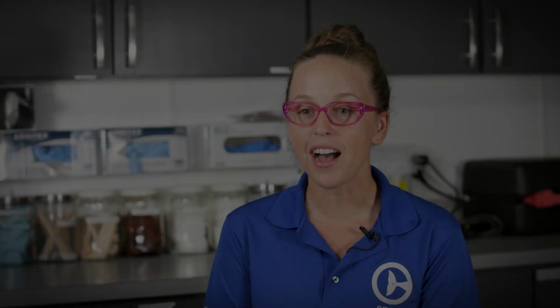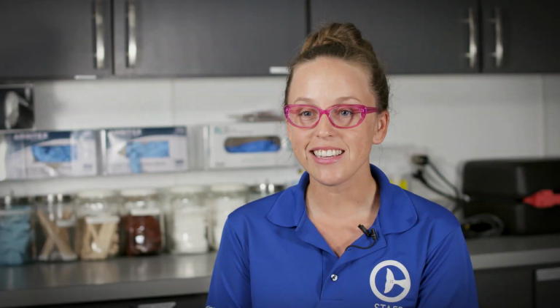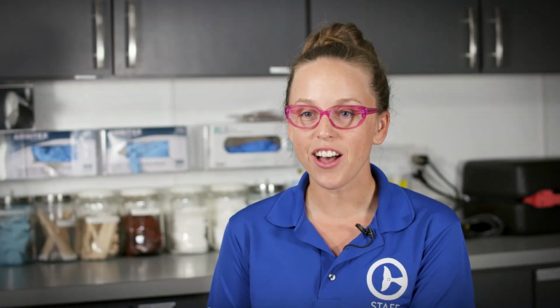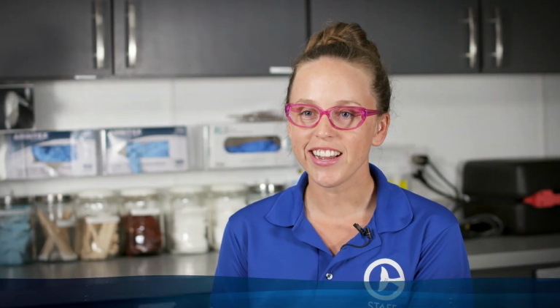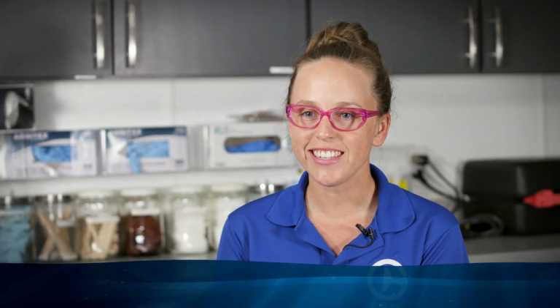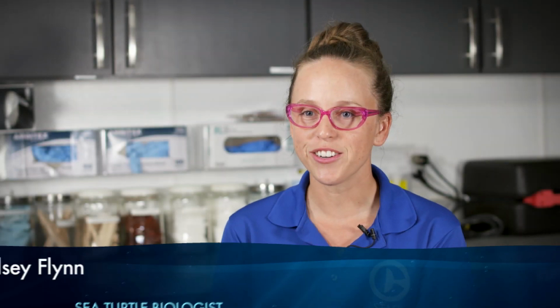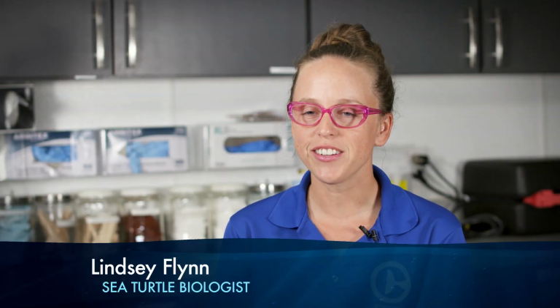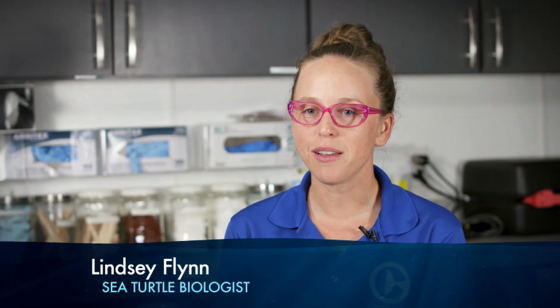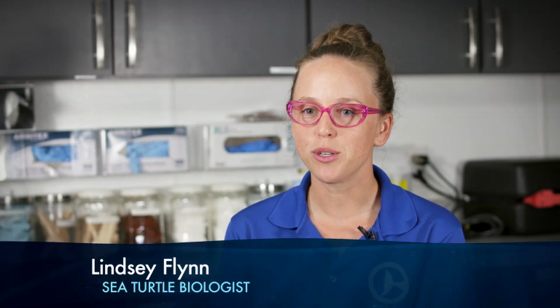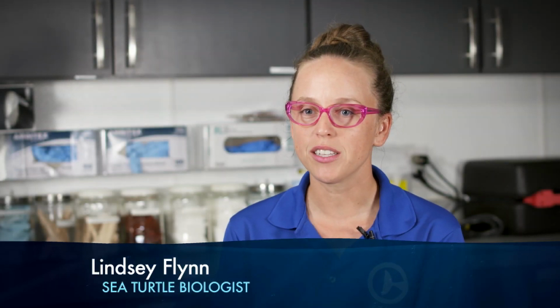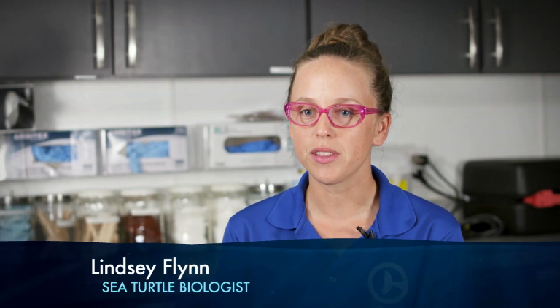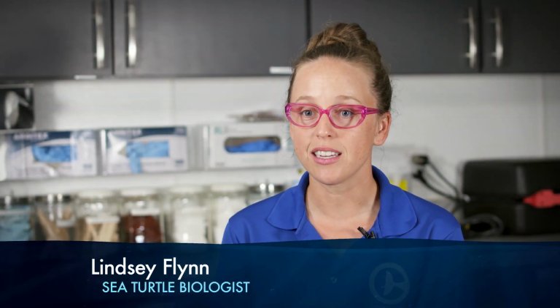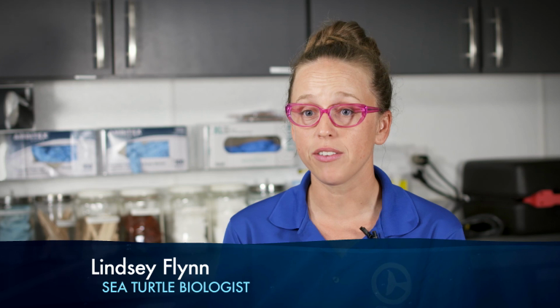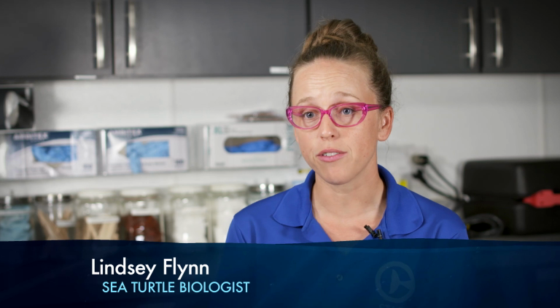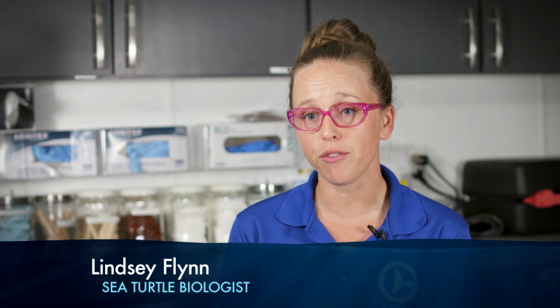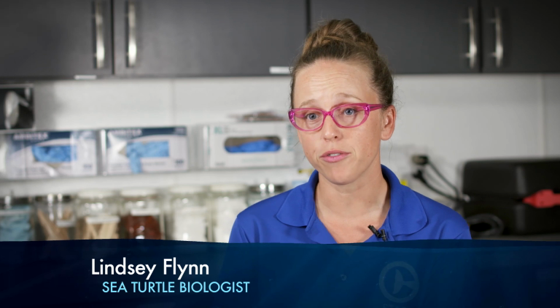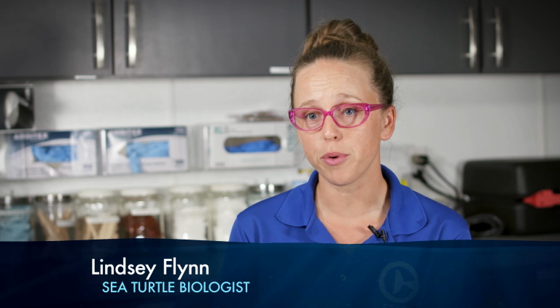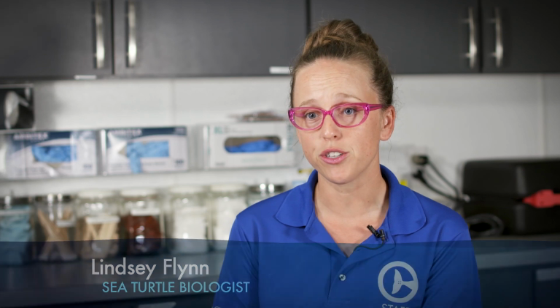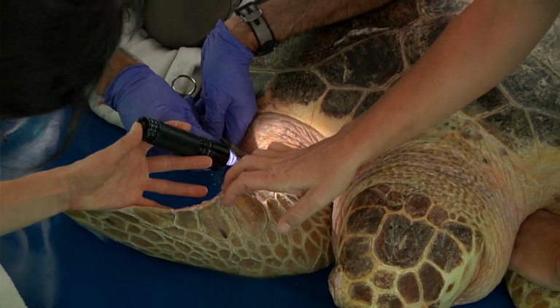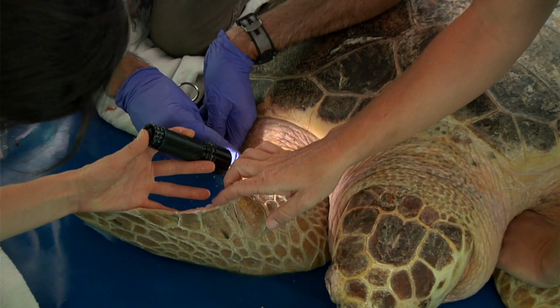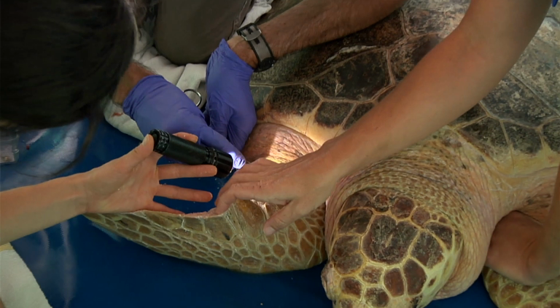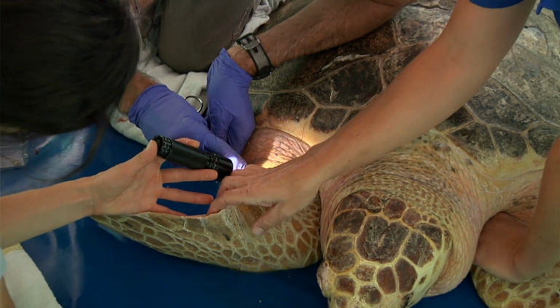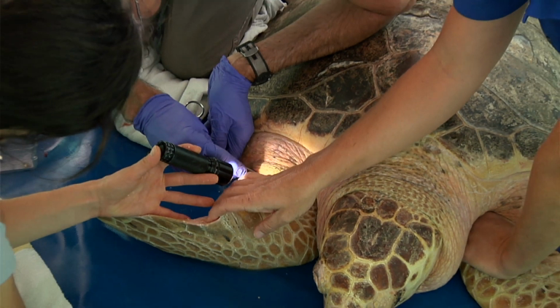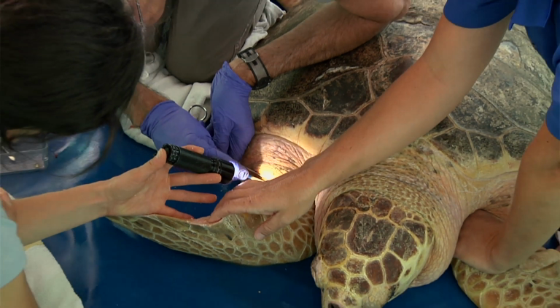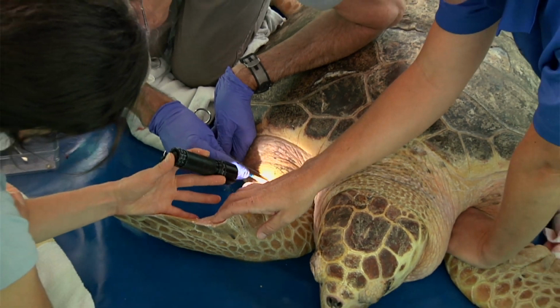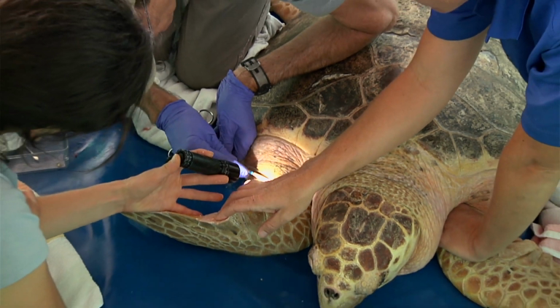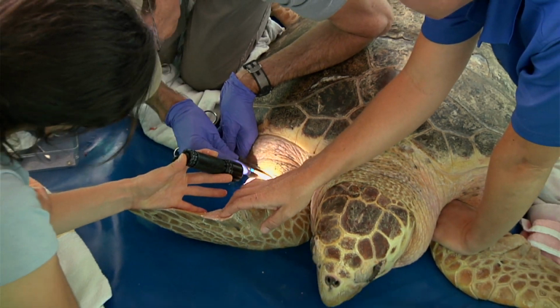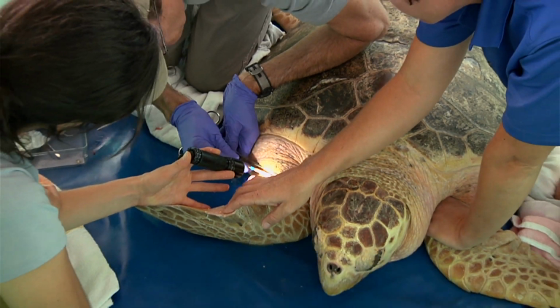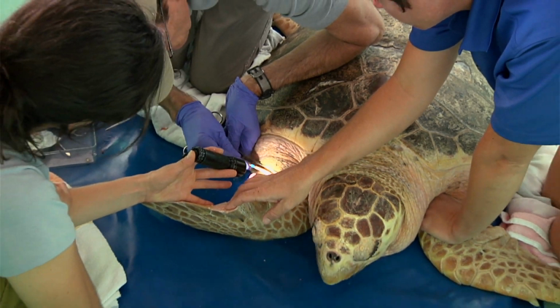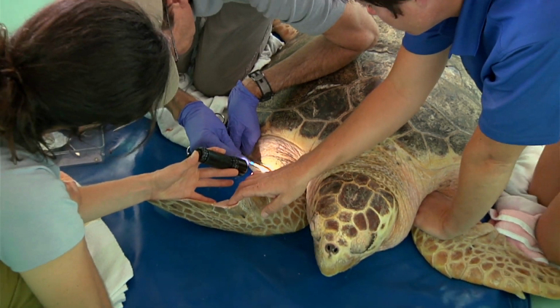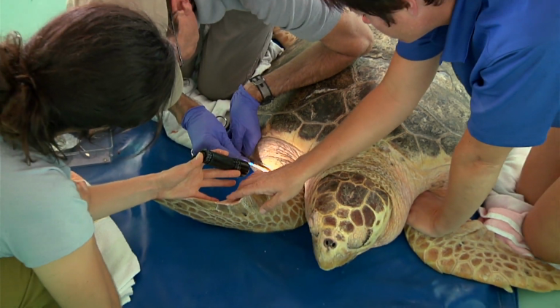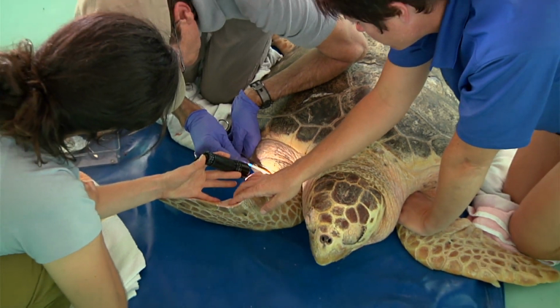Ozzie the loggerhead sea turtle came to us with a significant right front flipper injury. She was with us for nearly two years receiving rehabilitation.